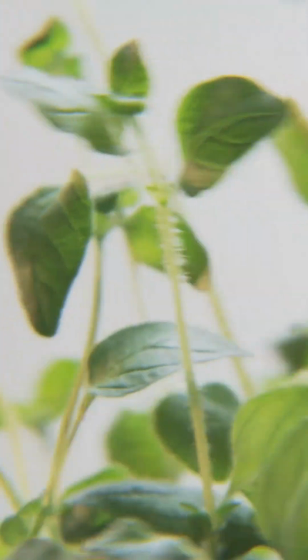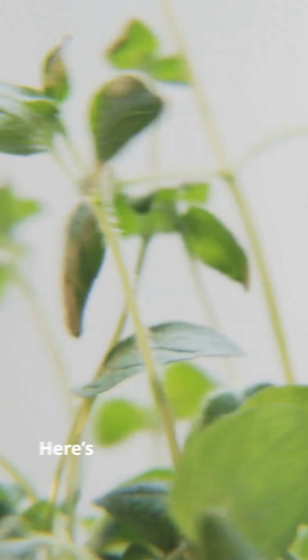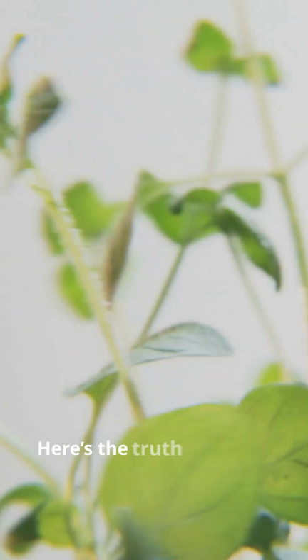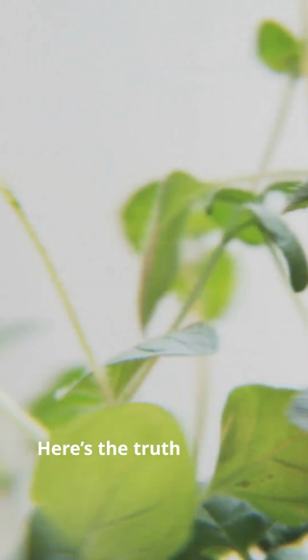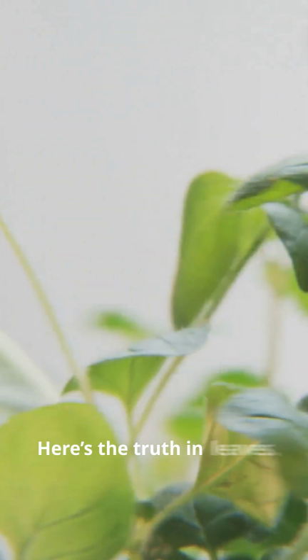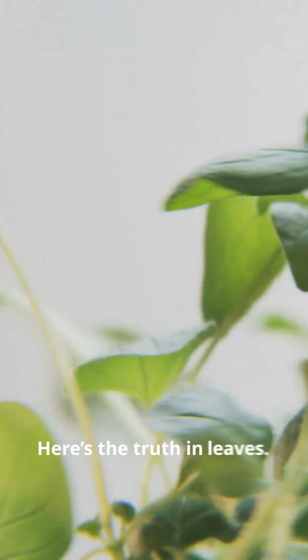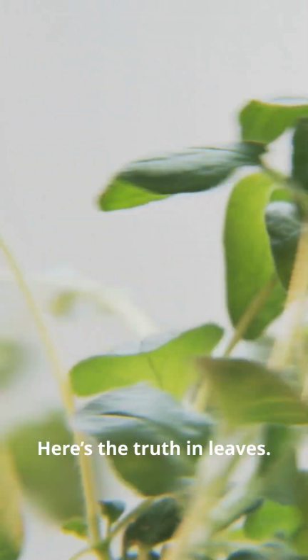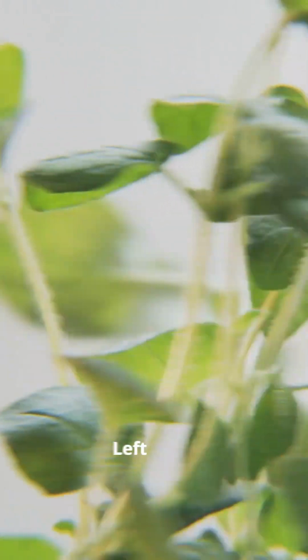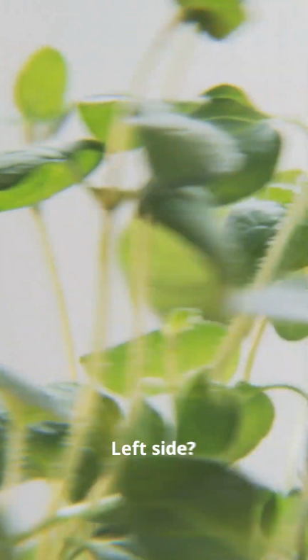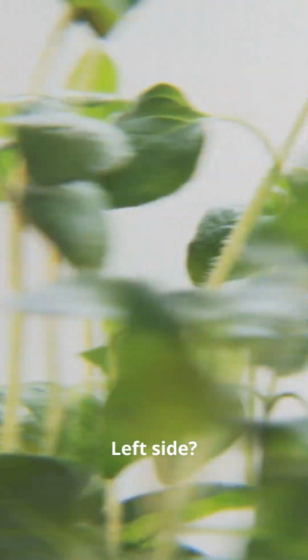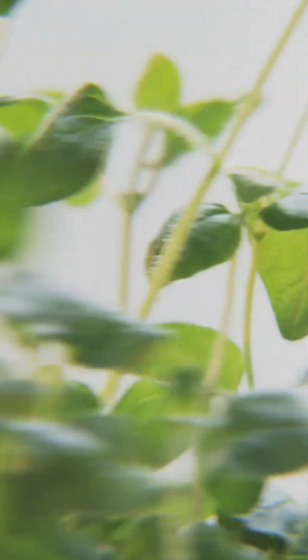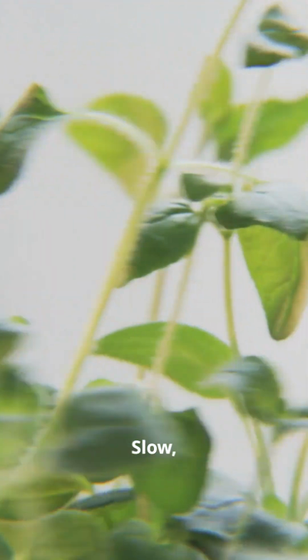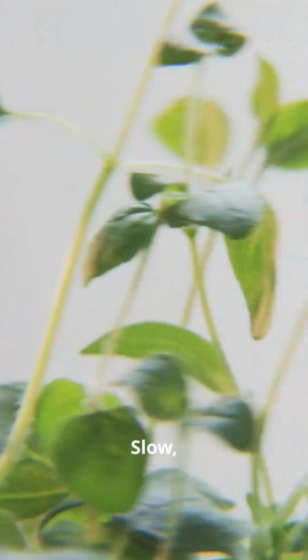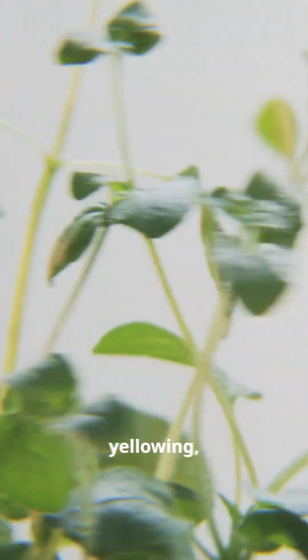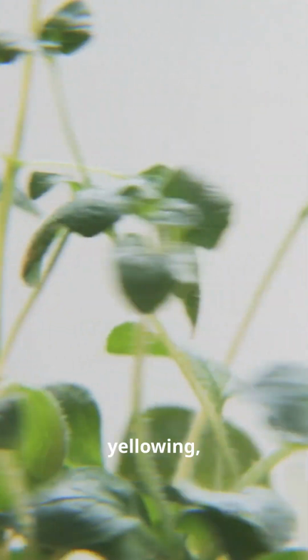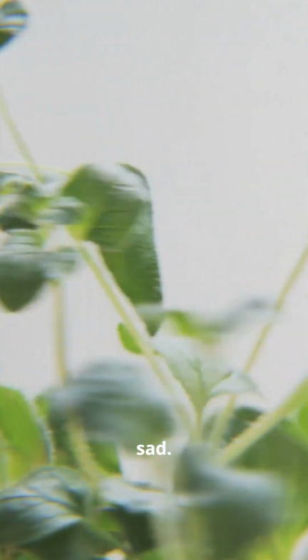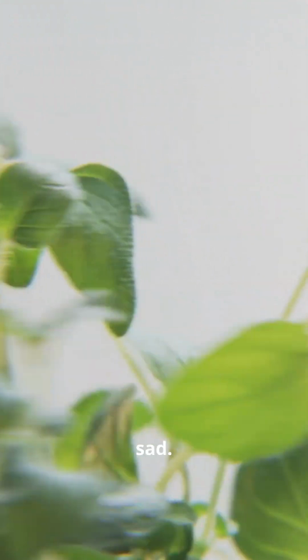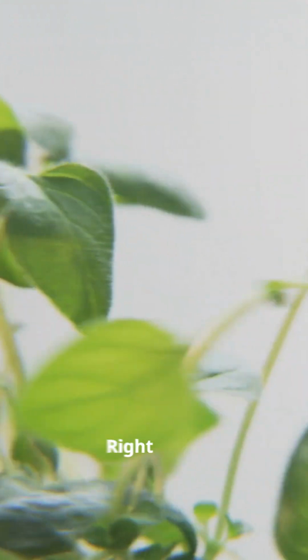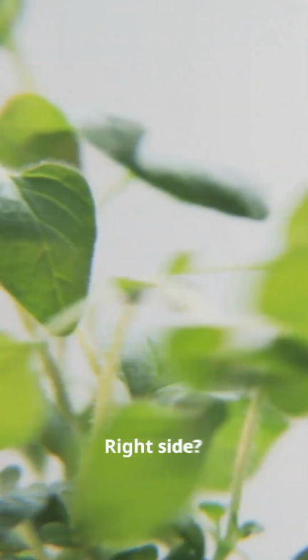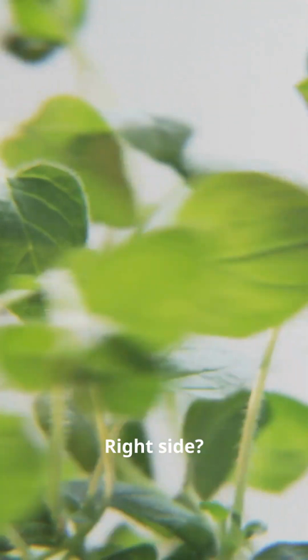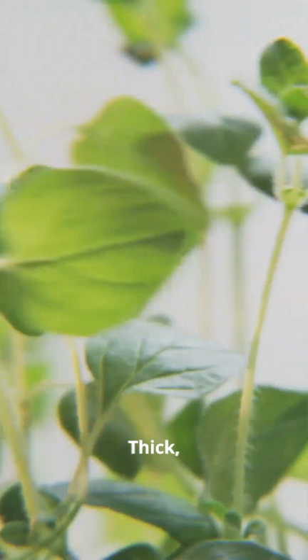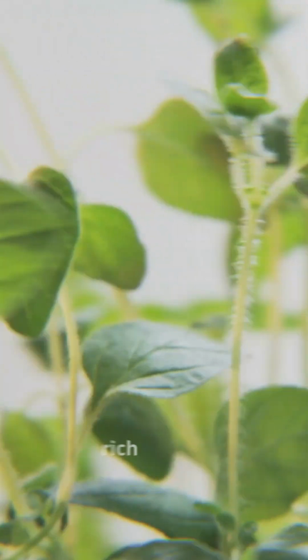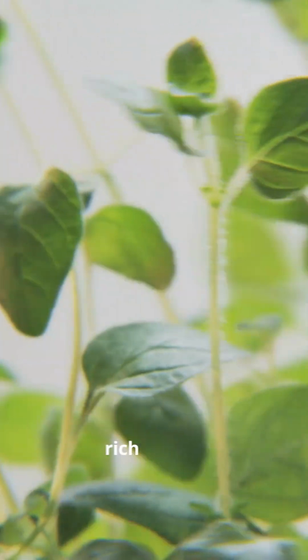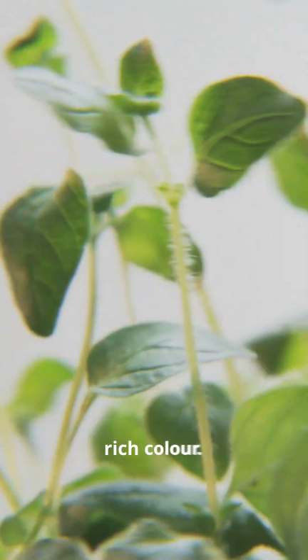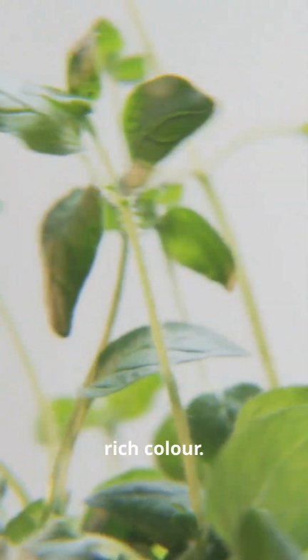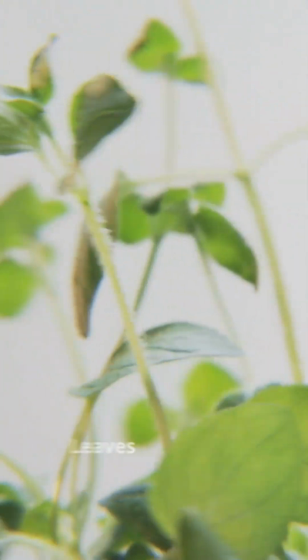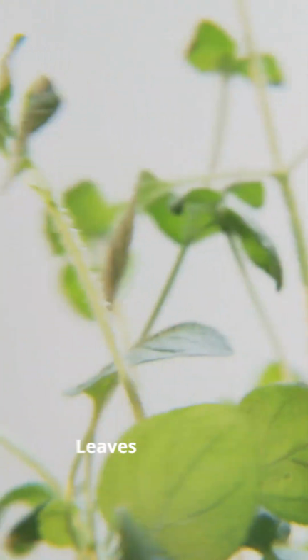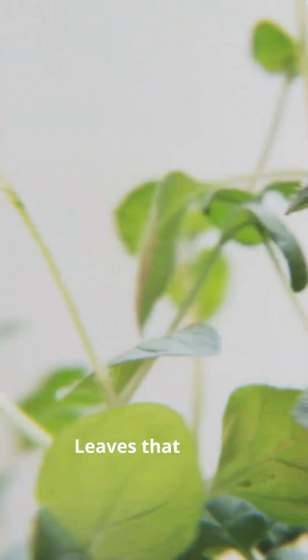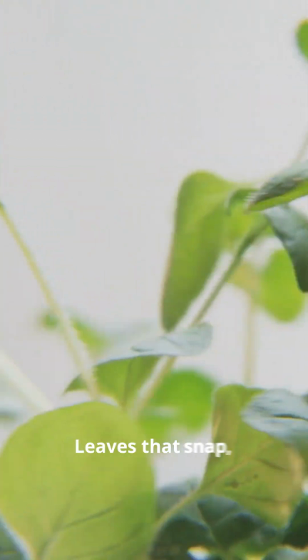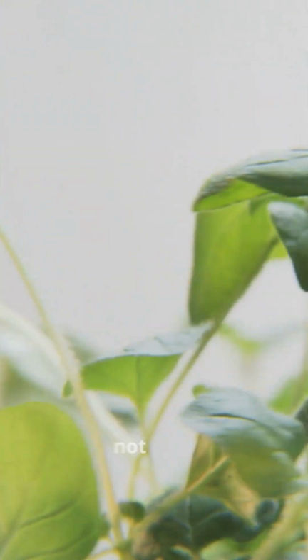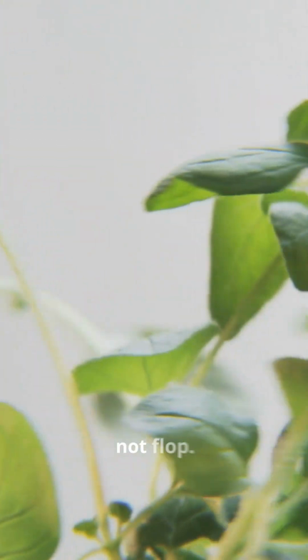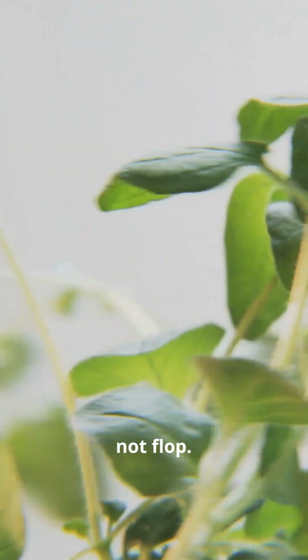Here's the truth in leaves: left side — slow, yellowing, sad. Right side — thick, rich color. Leaves that snap, not flop.